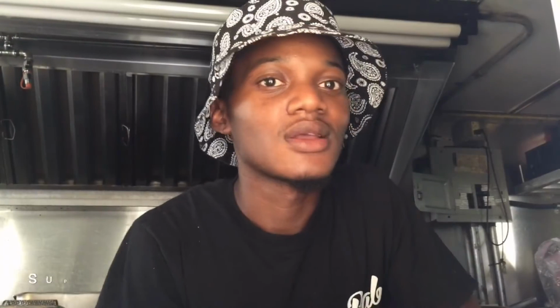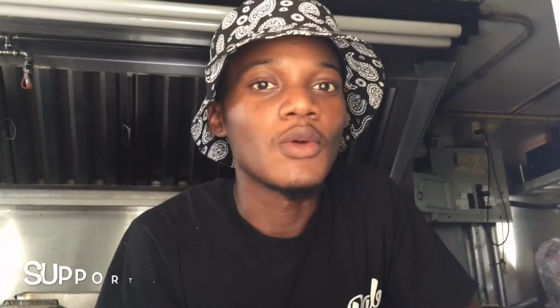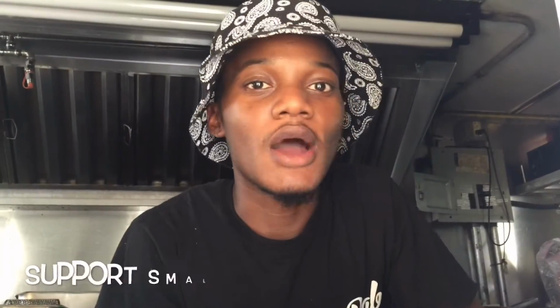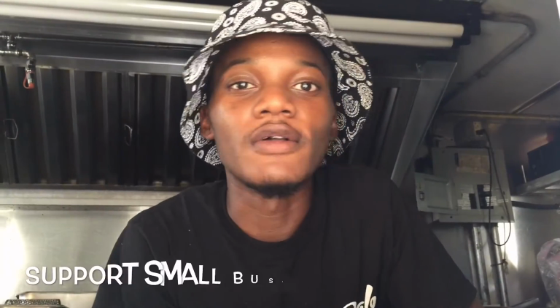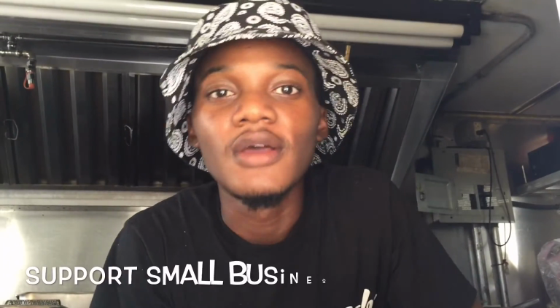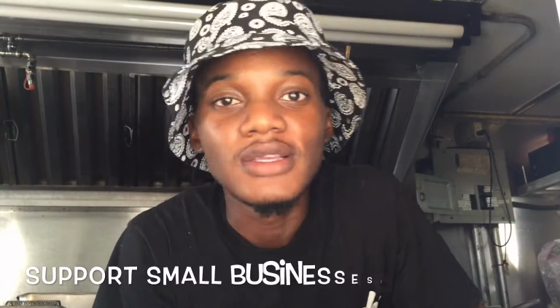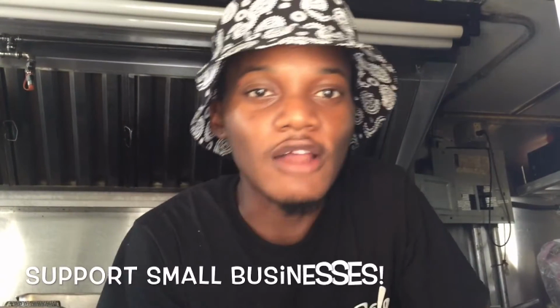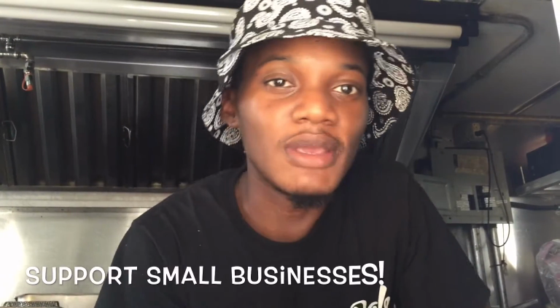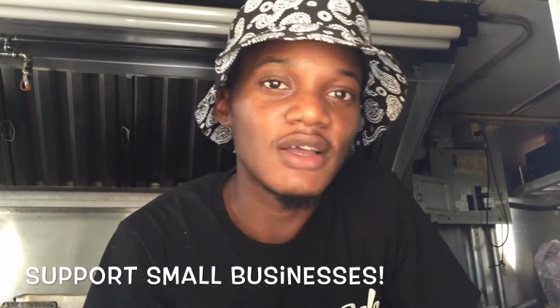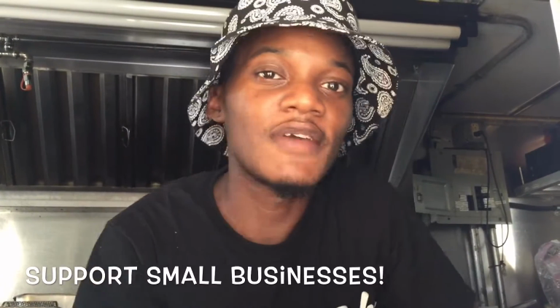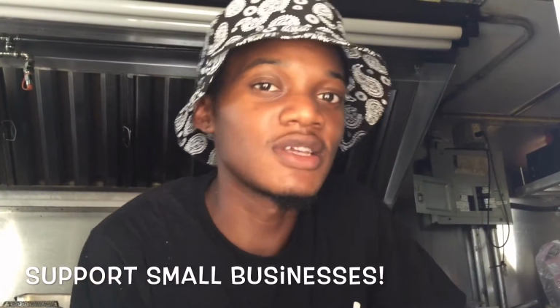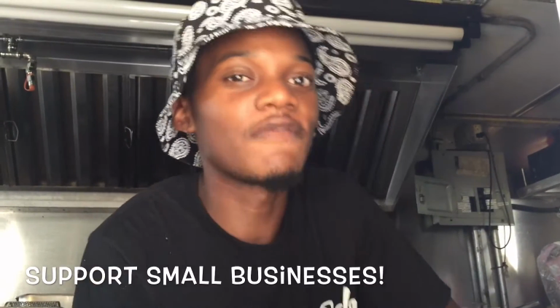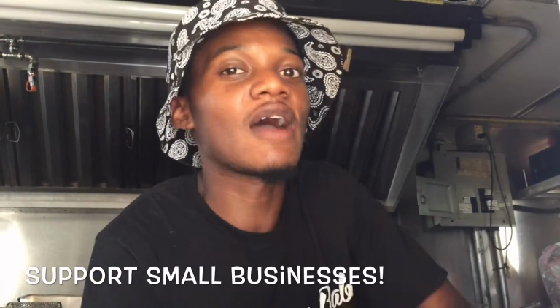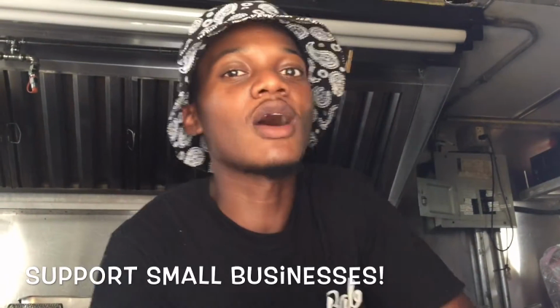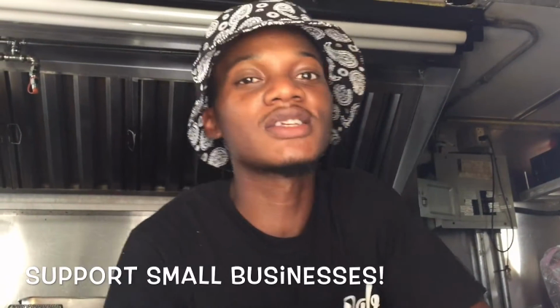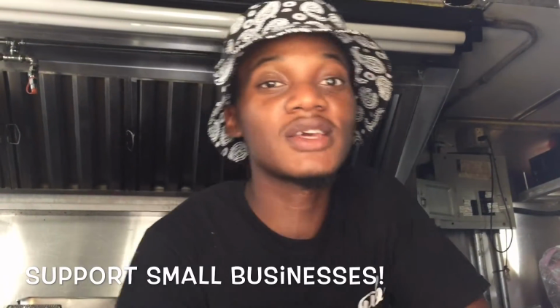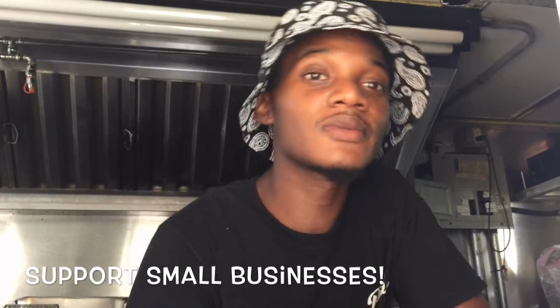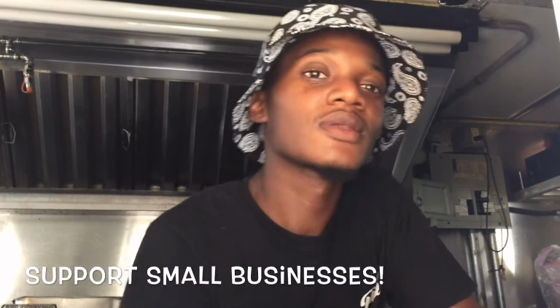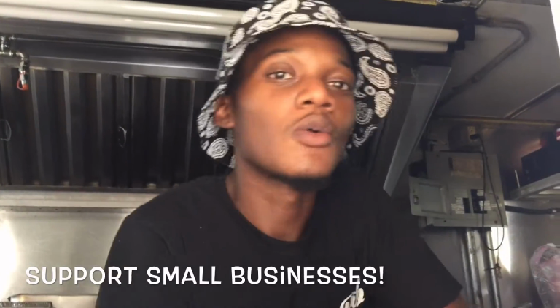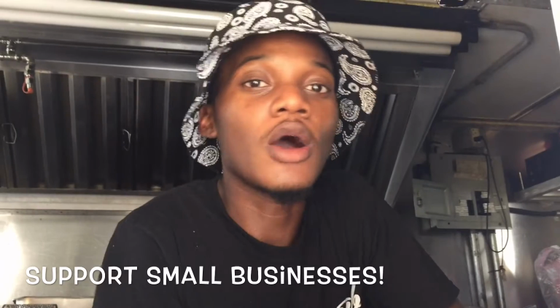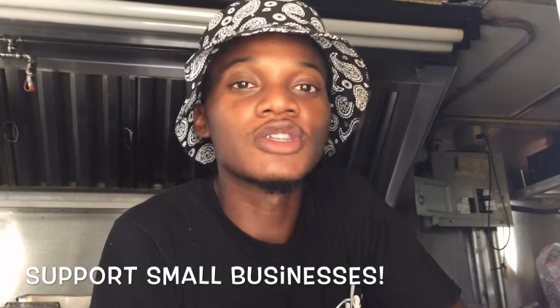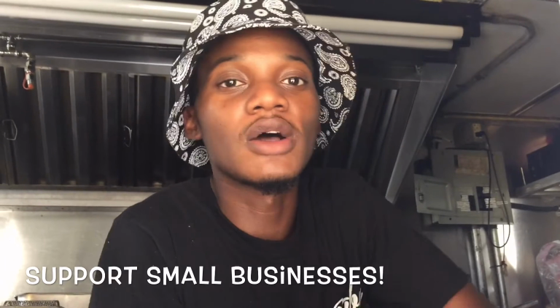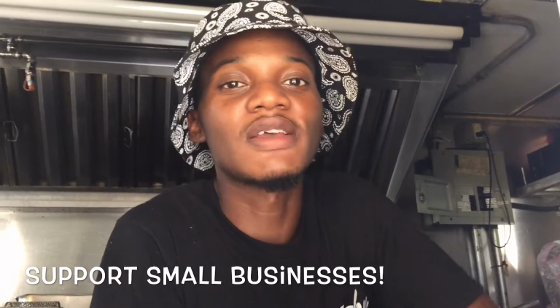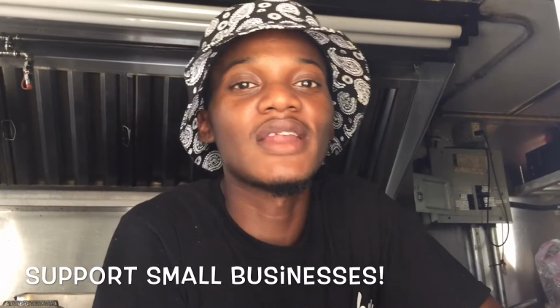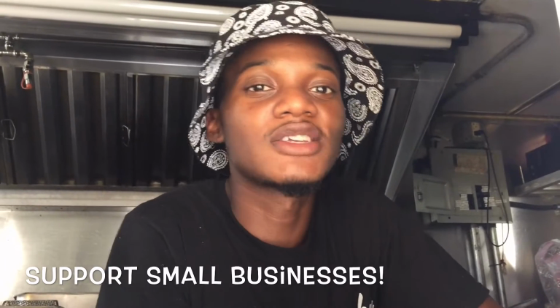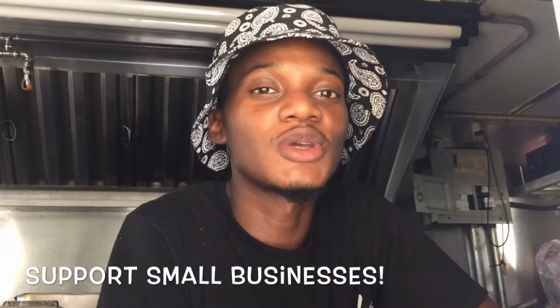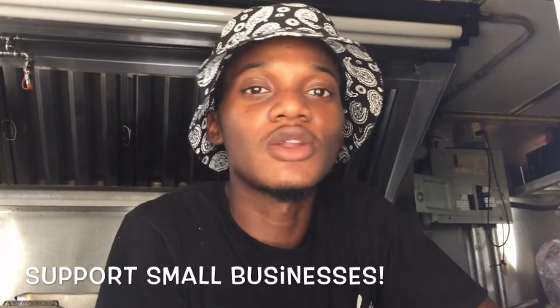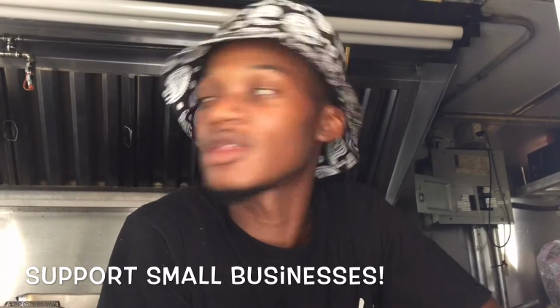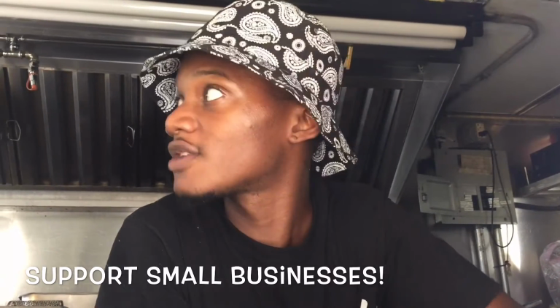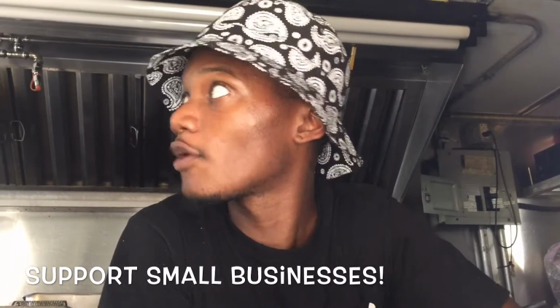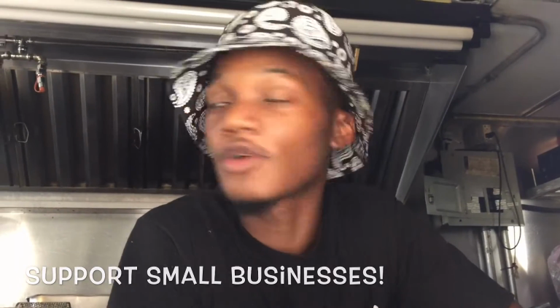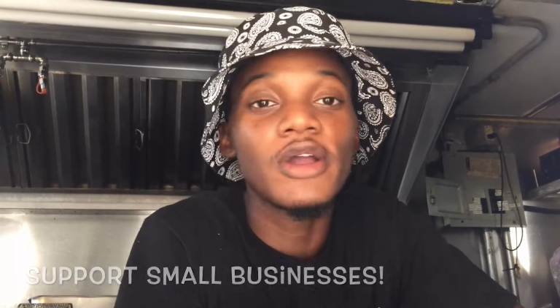We're on South Beach, 1805 Washington. We're also on 79th Street and Northeast 4th Court.